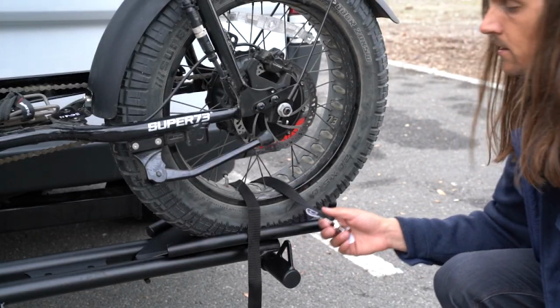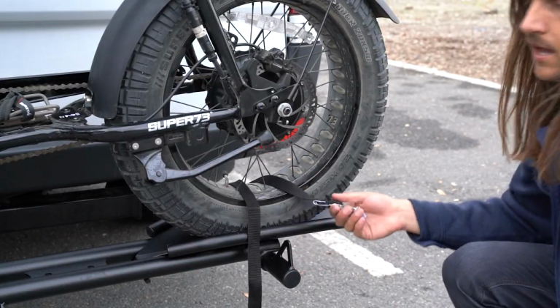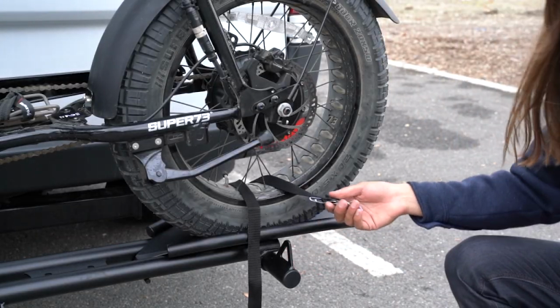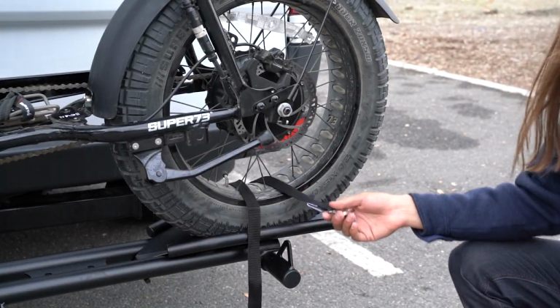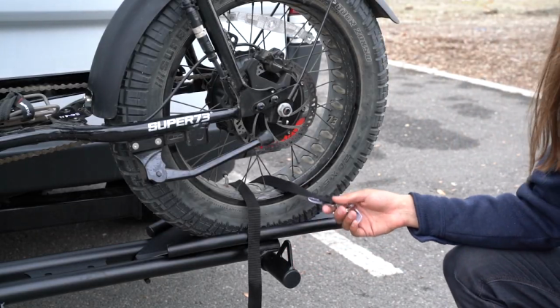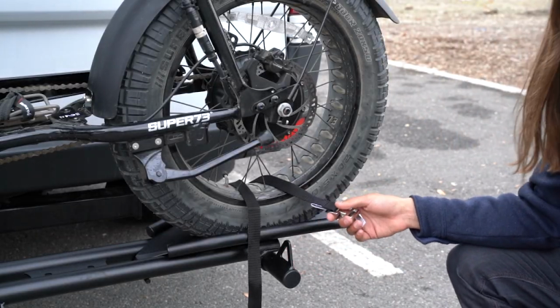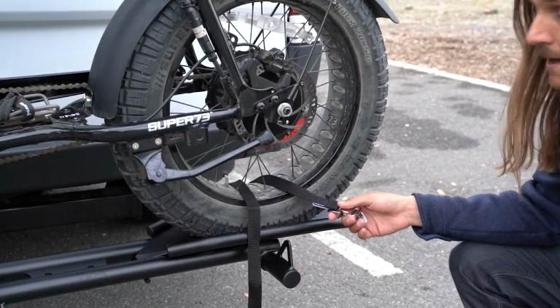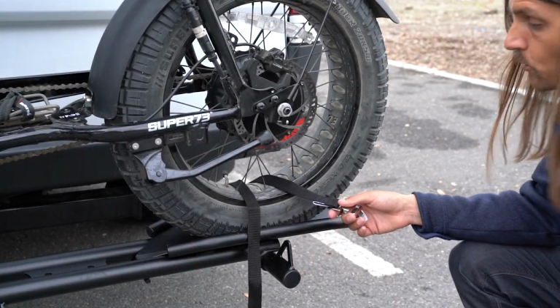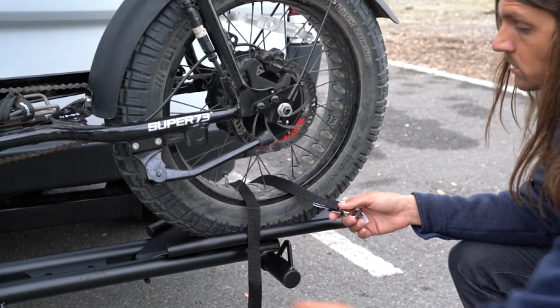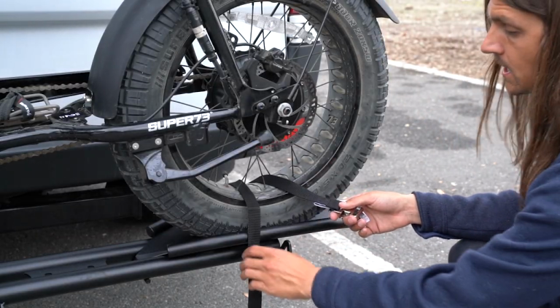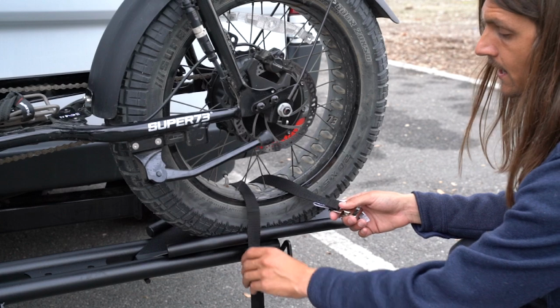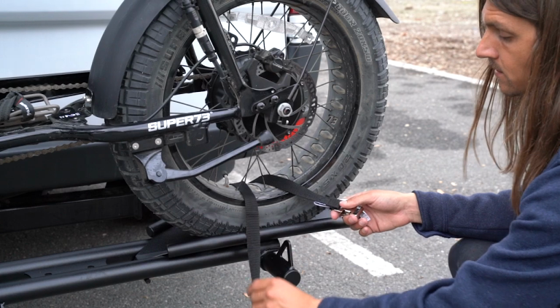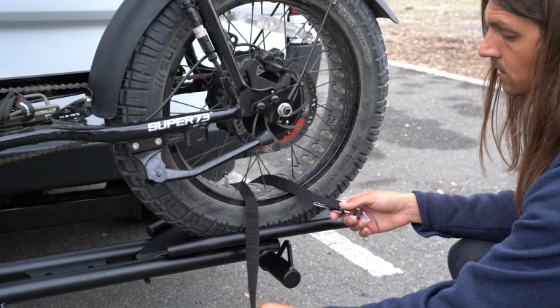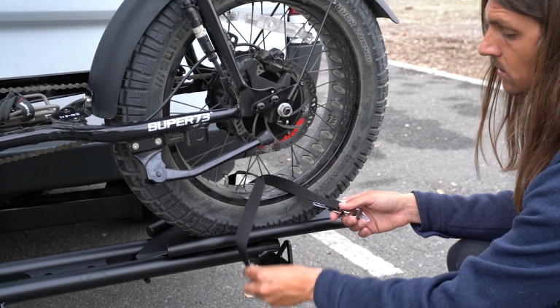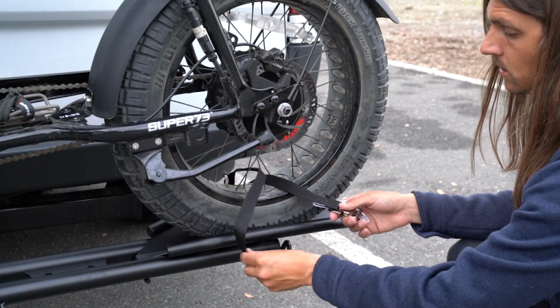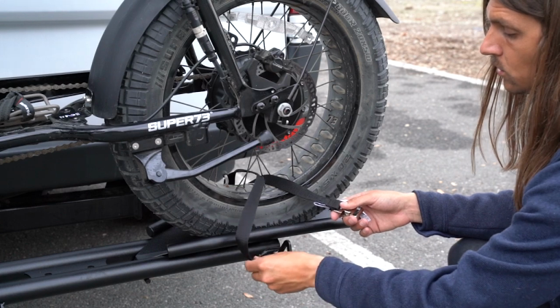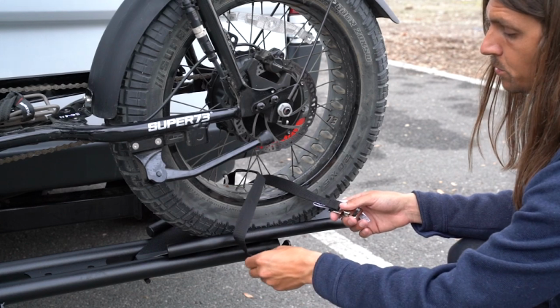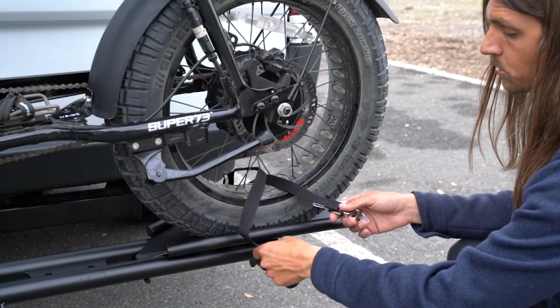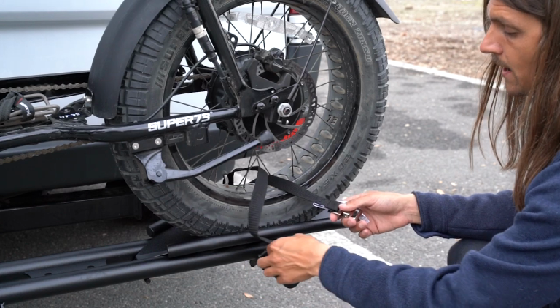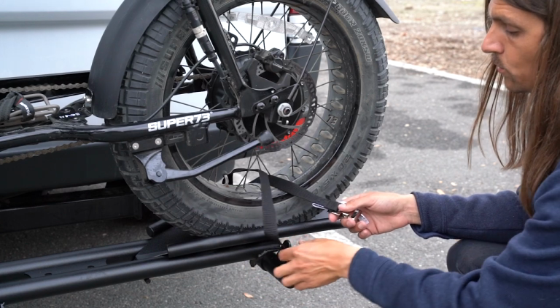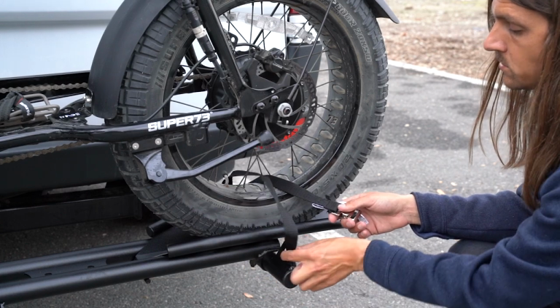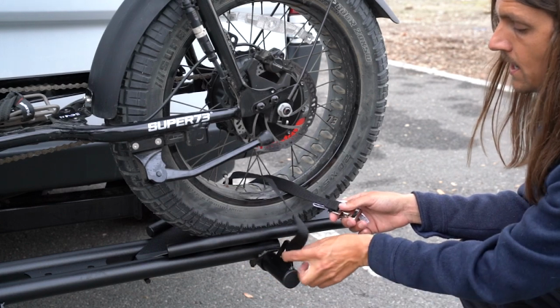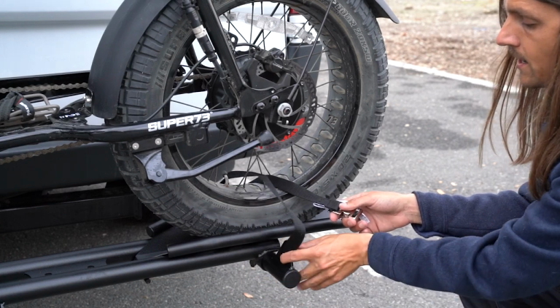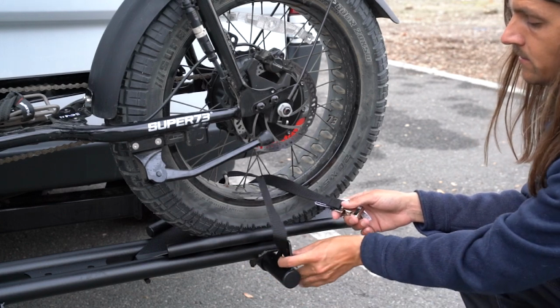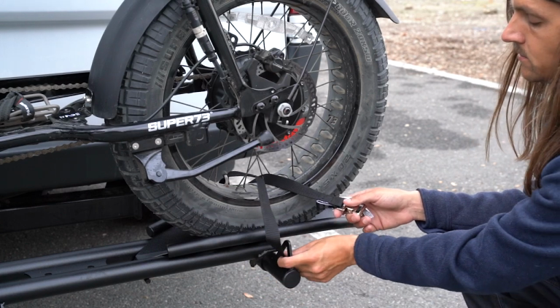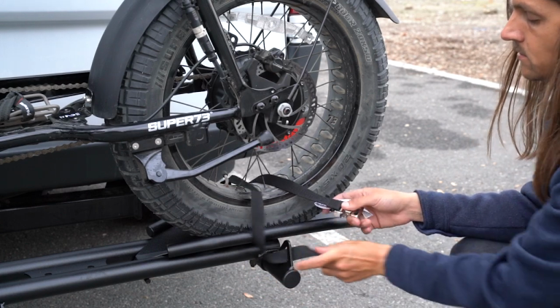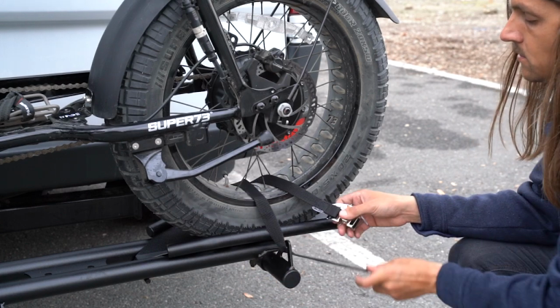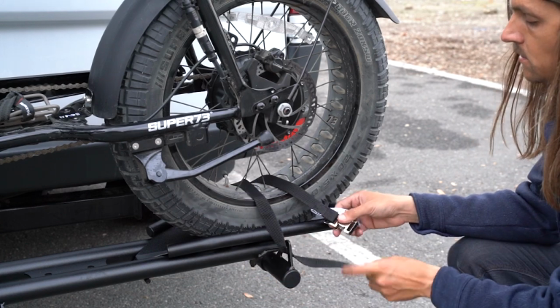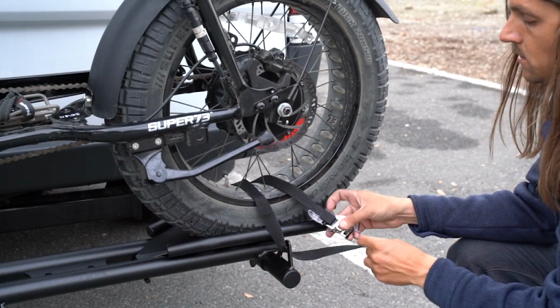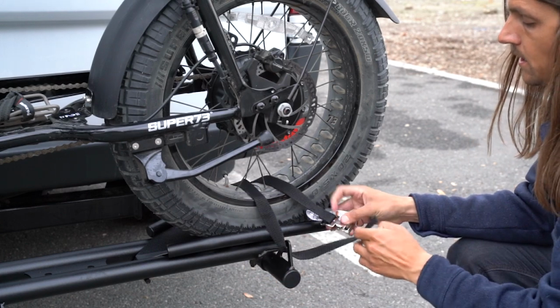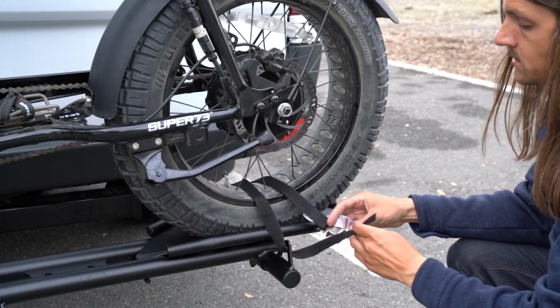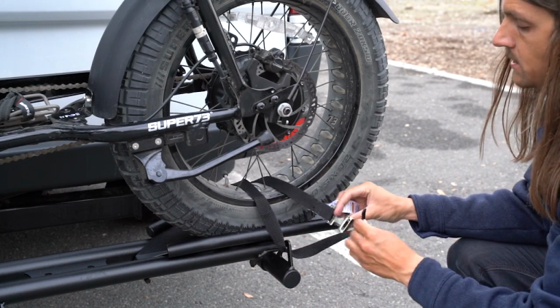Then we're going to take a back wheel tie, loop through the back wheel tie-down and tighten.